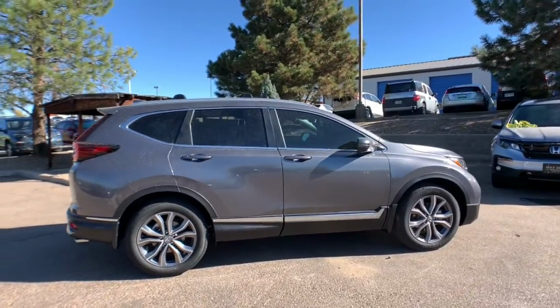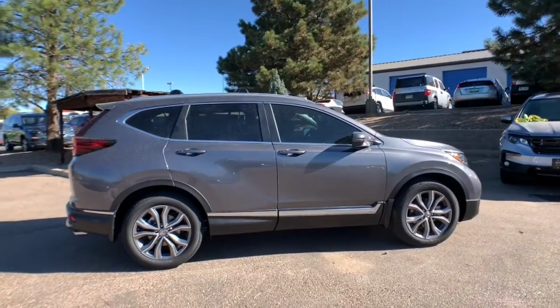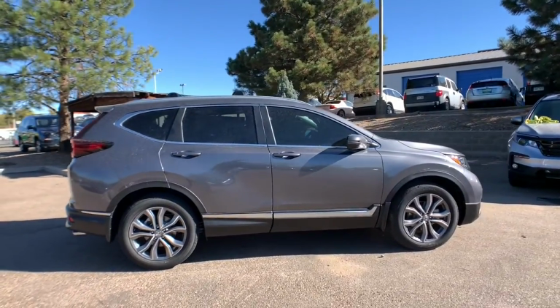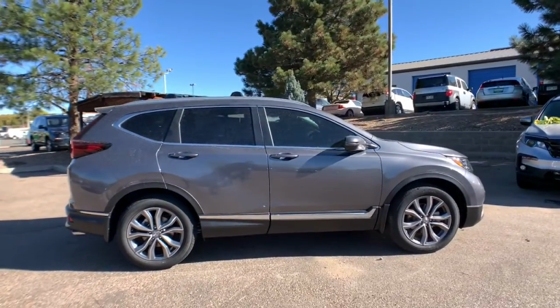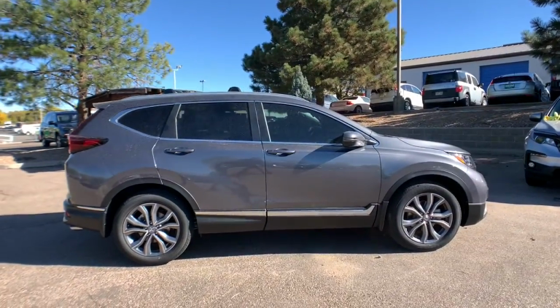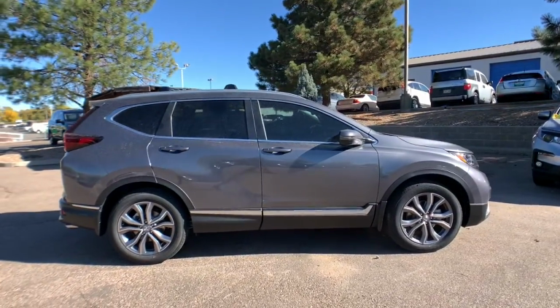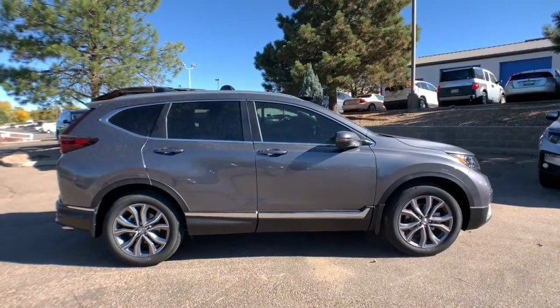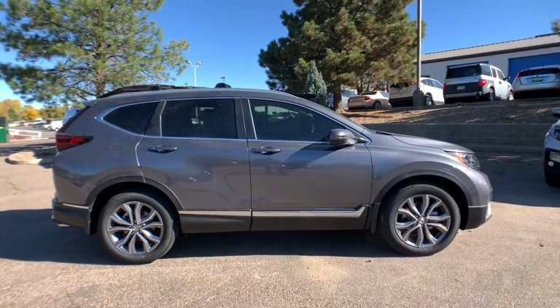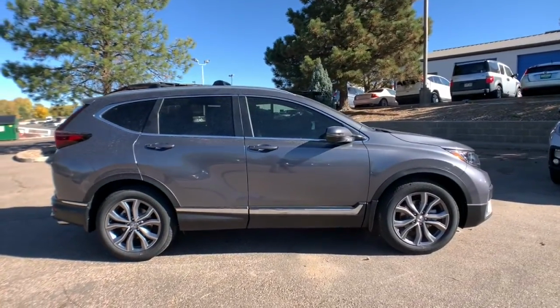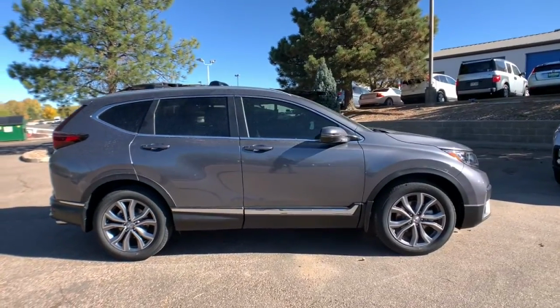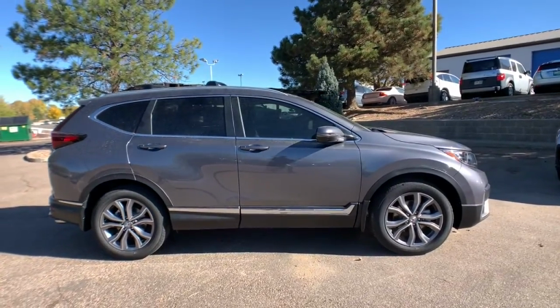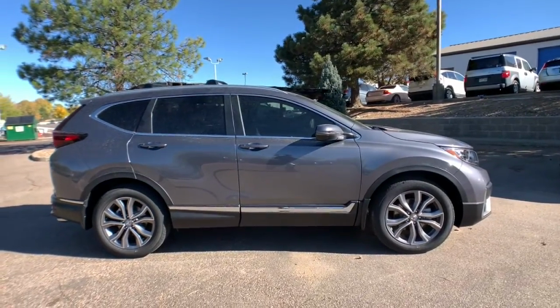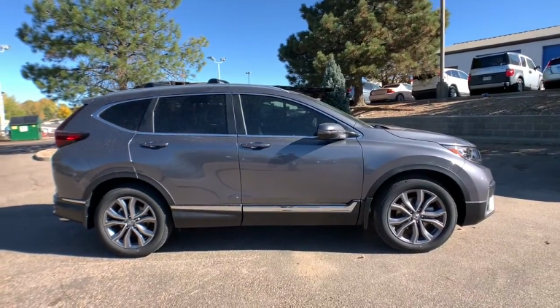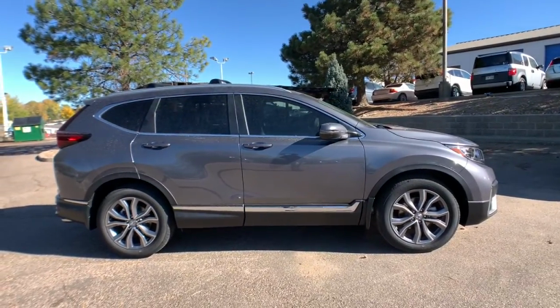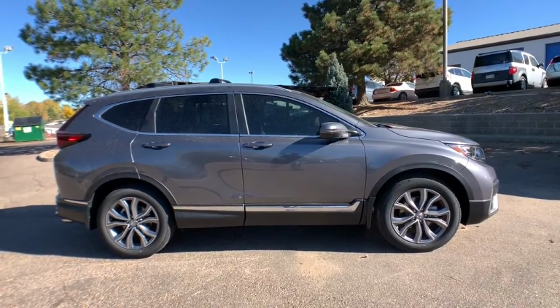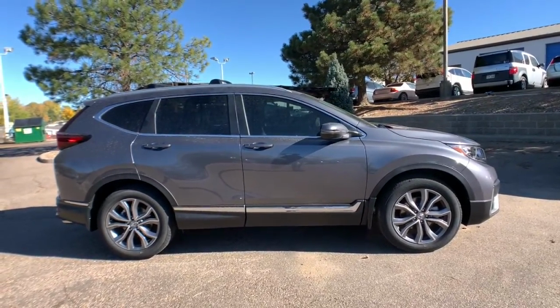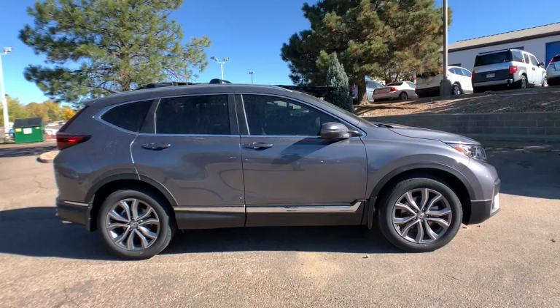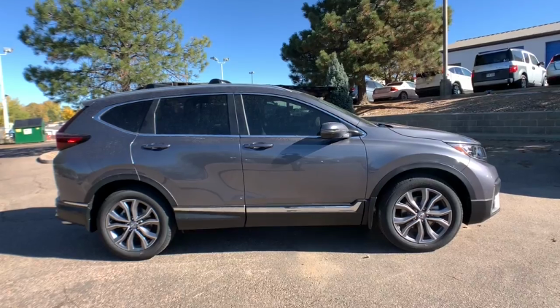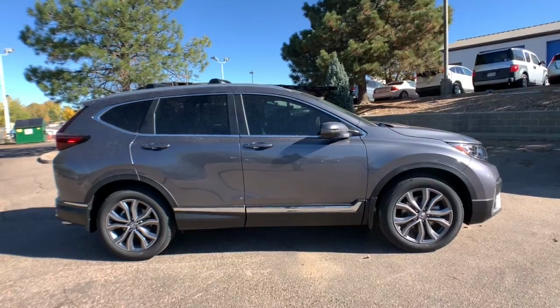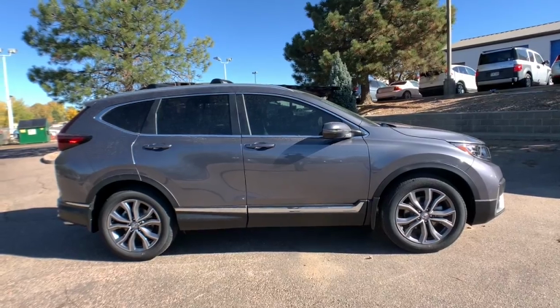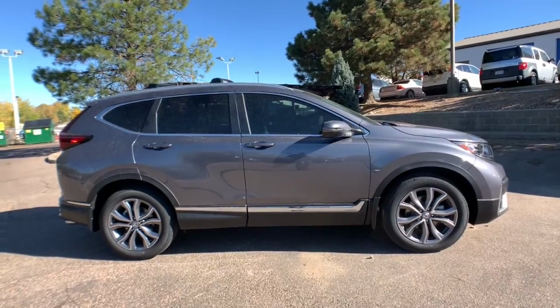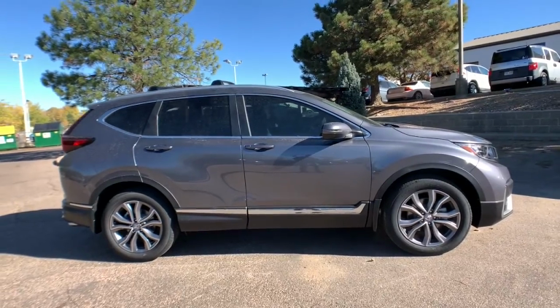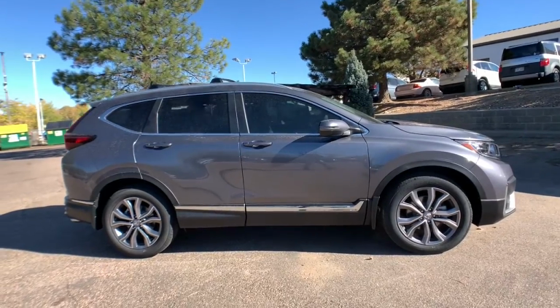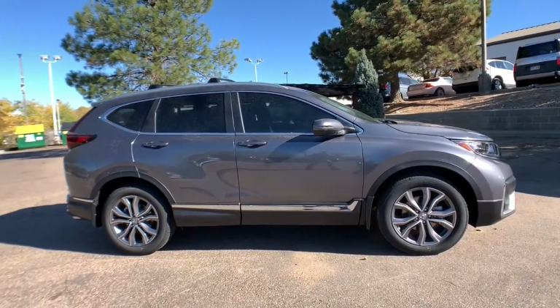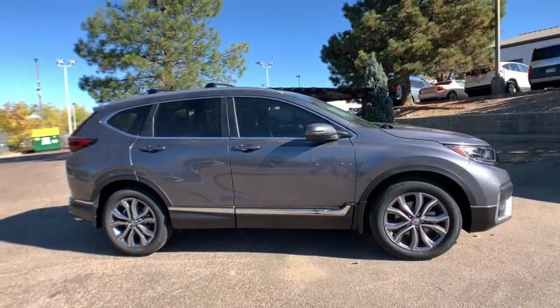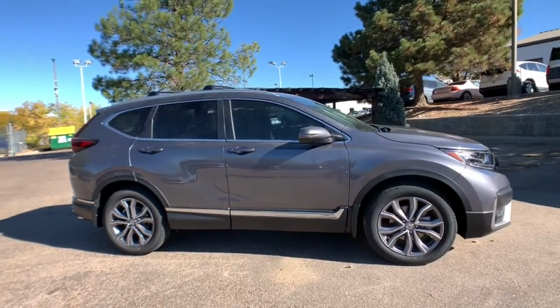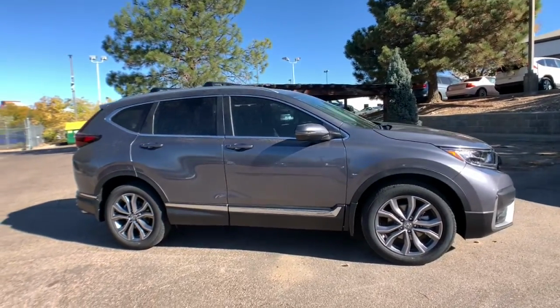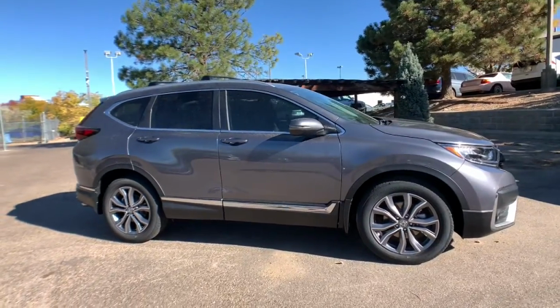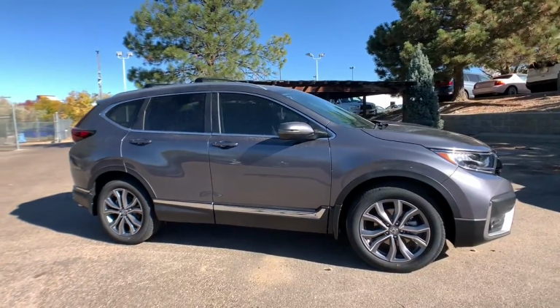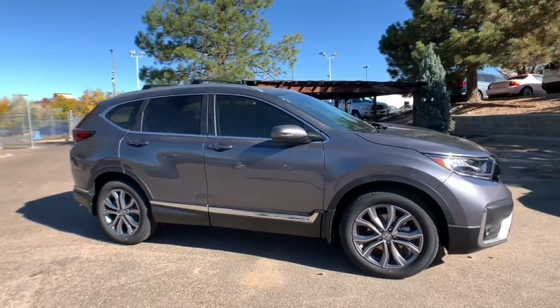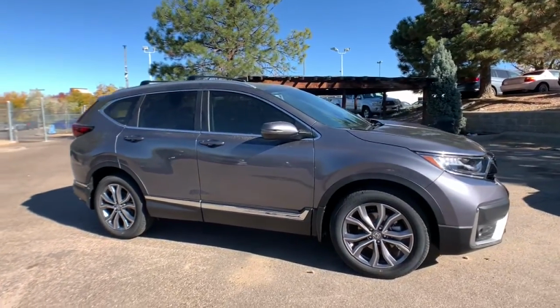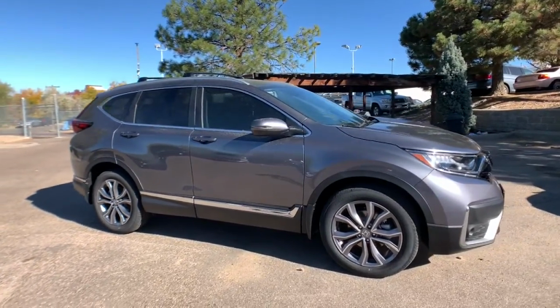Satellite radio, power passenger seat, keyless start, fog lamps, heated mirrors.